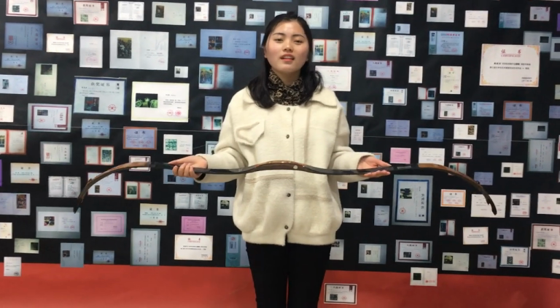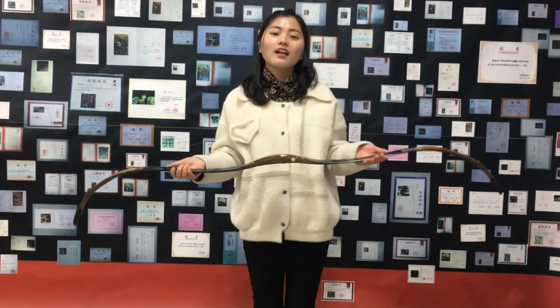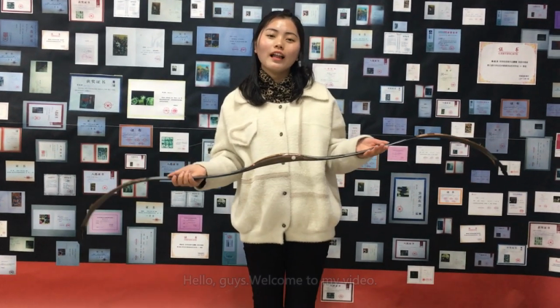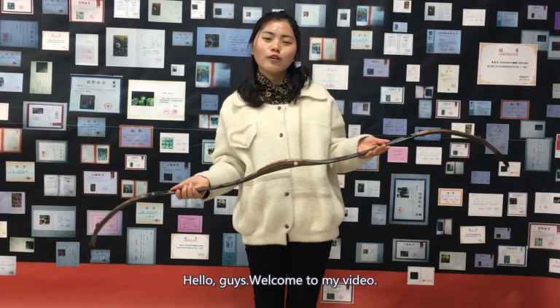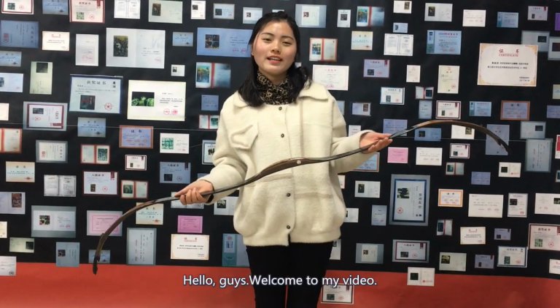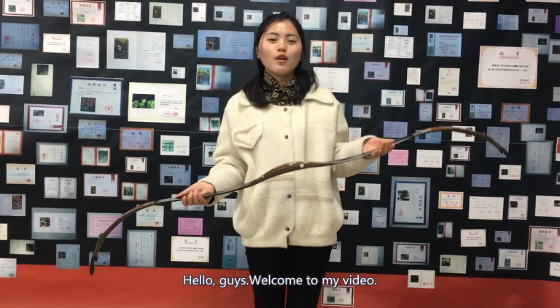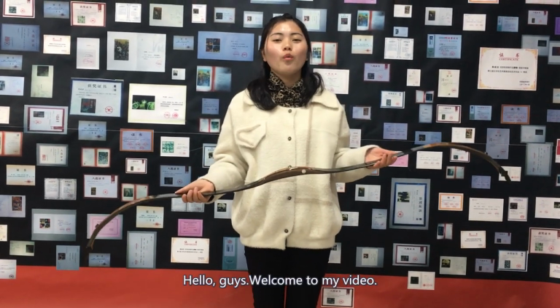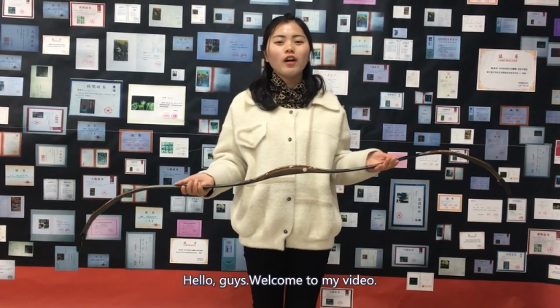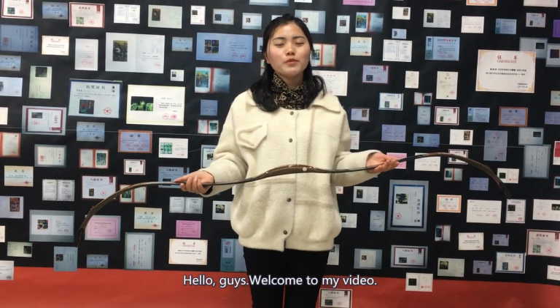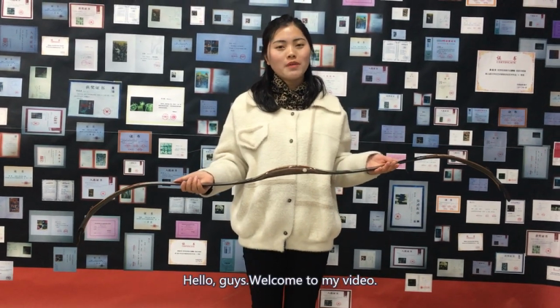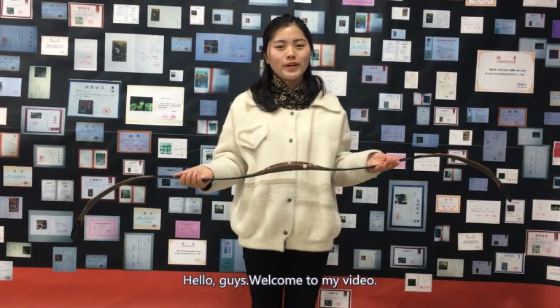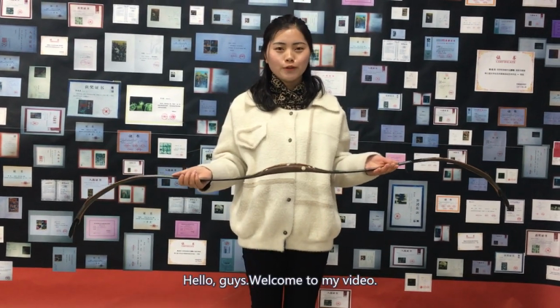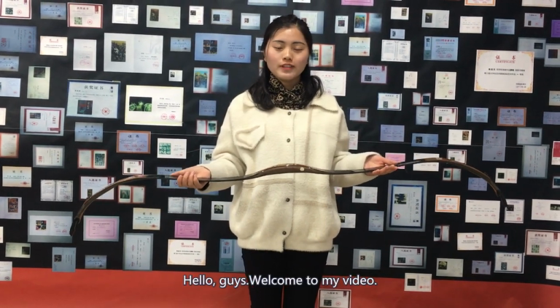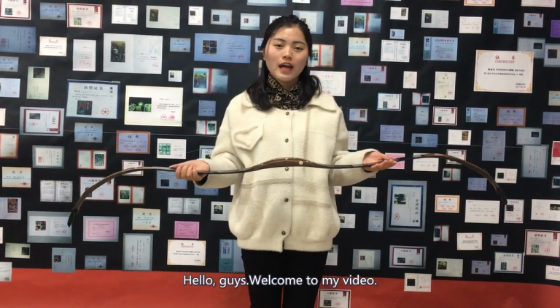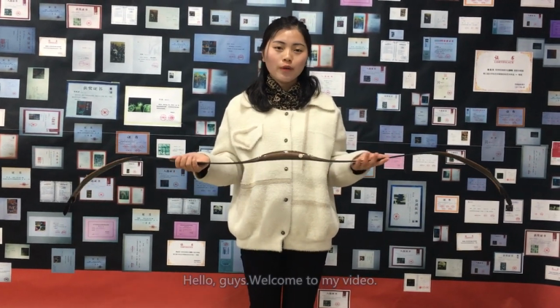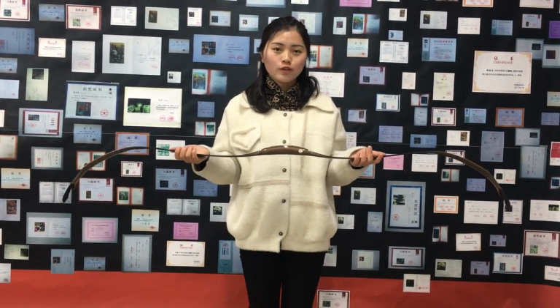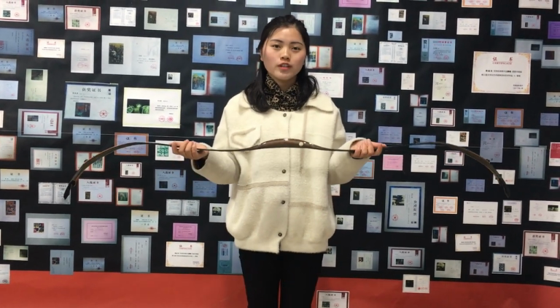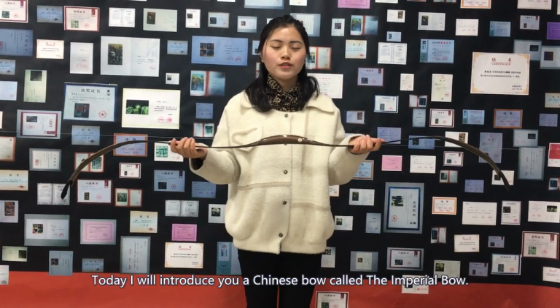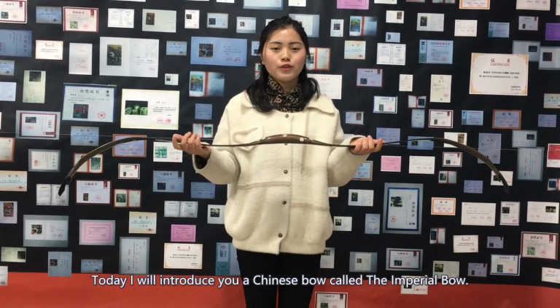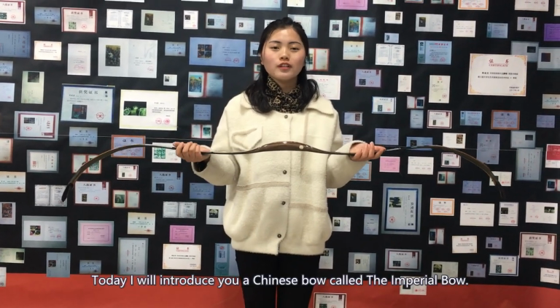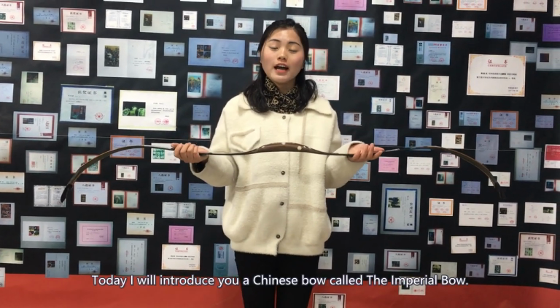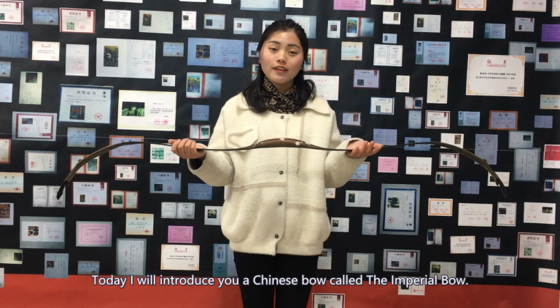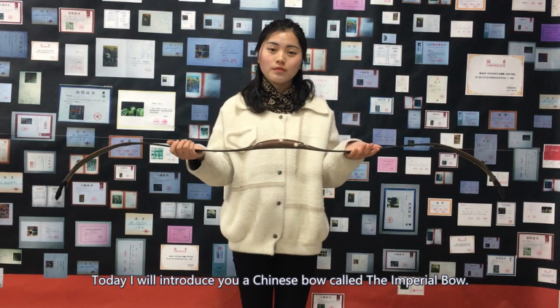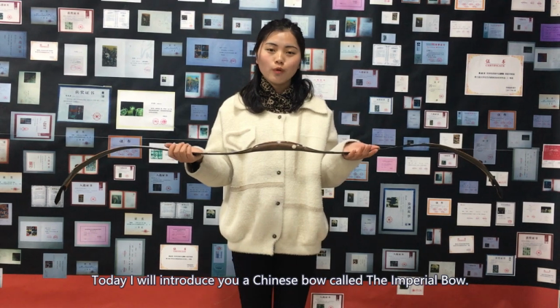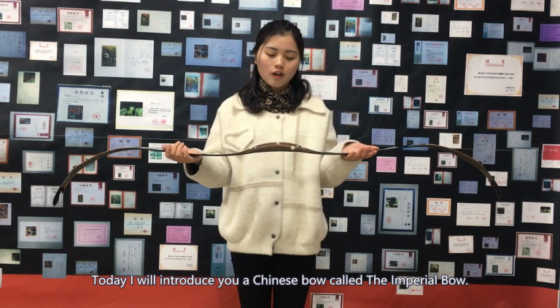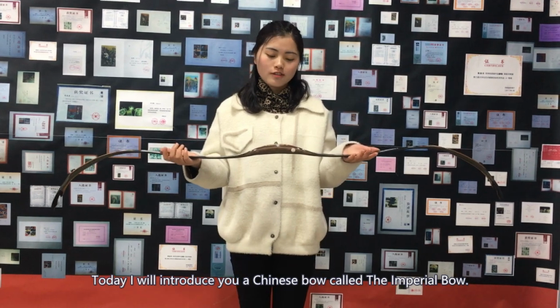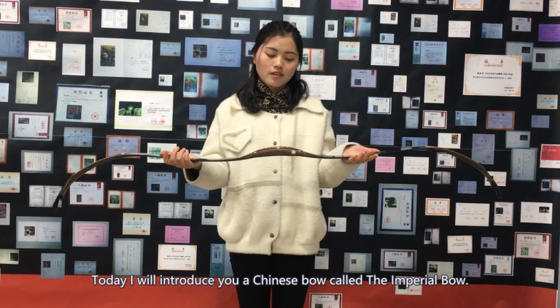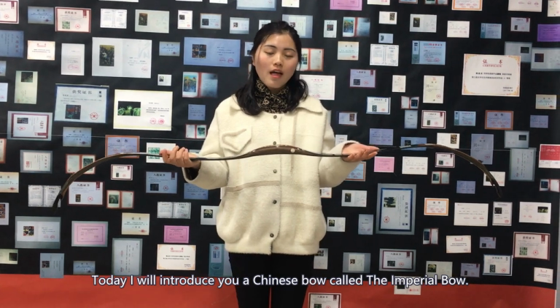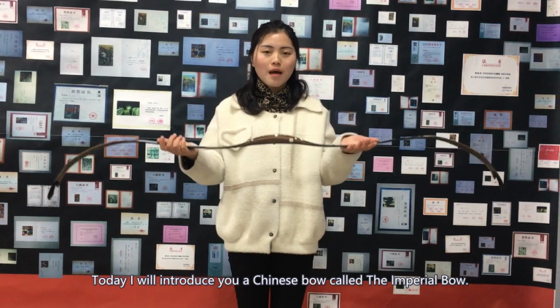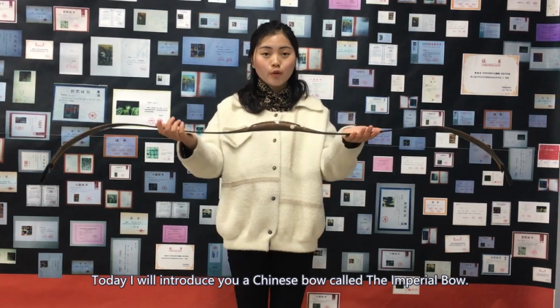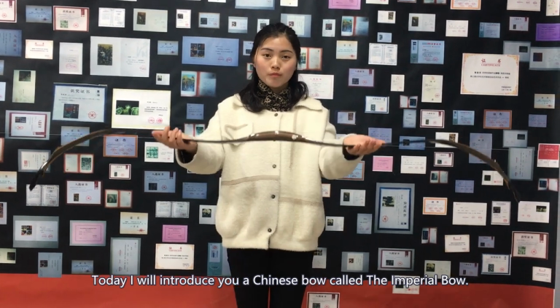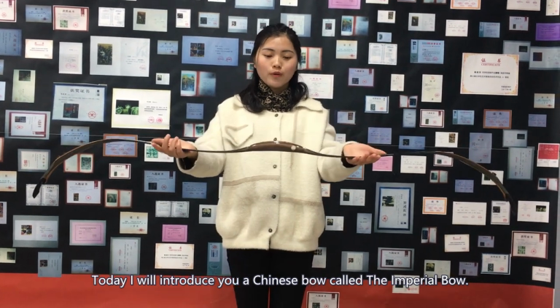Hello, guys. Welcome to my video. Today I will introduce you a Chinese bow called the Emperor bow.